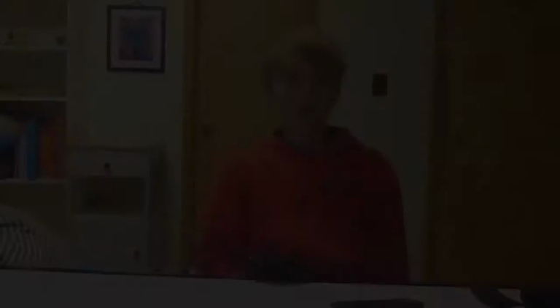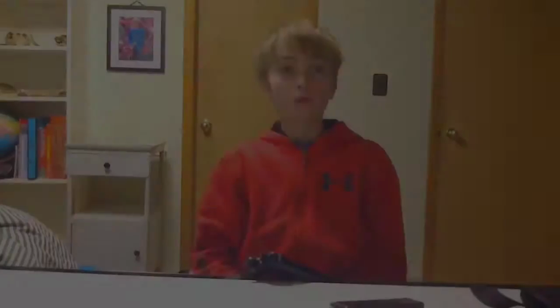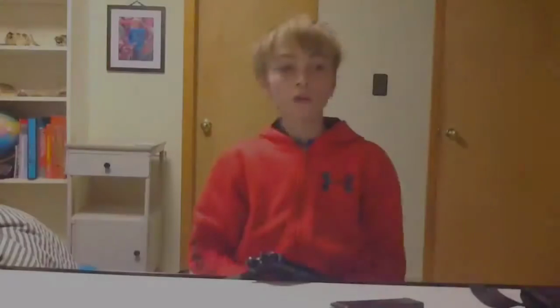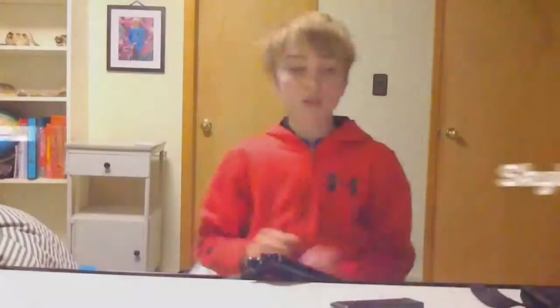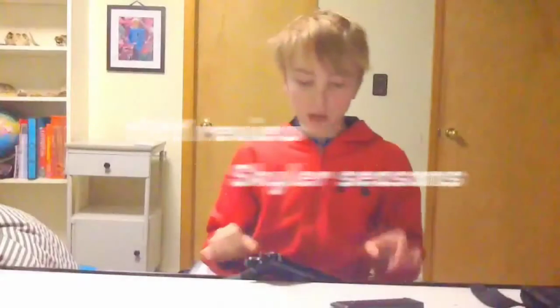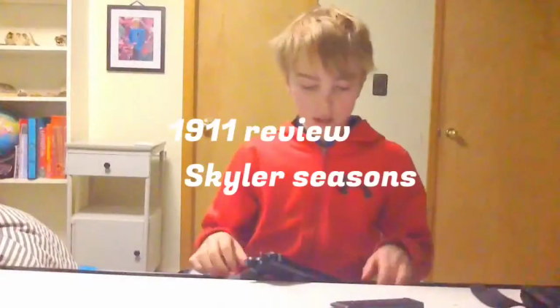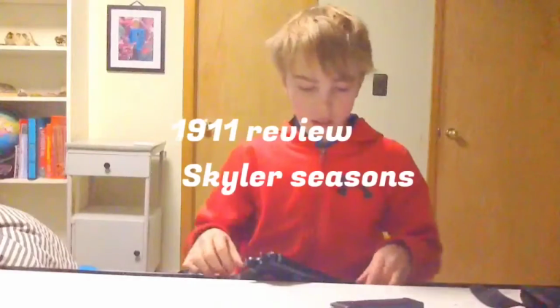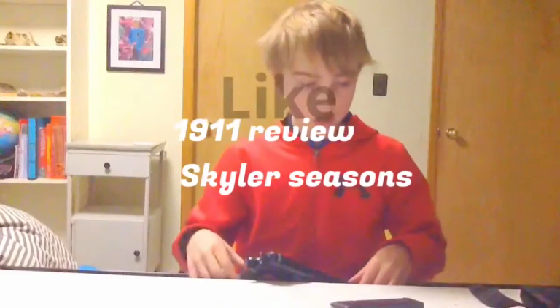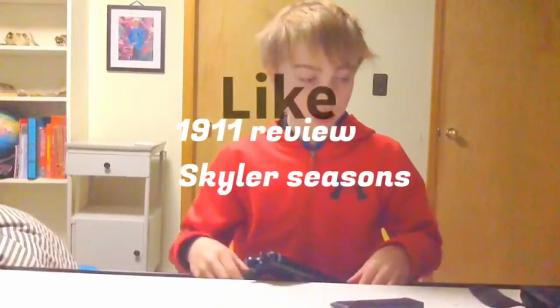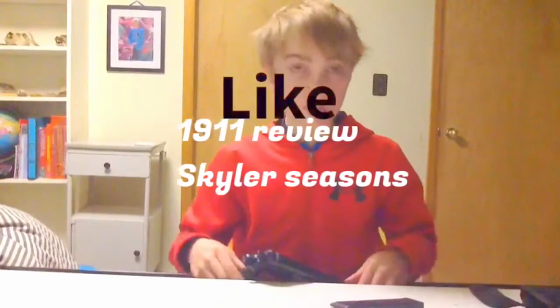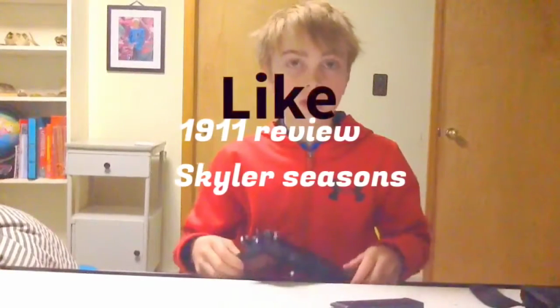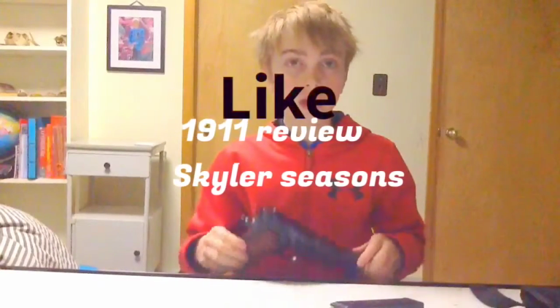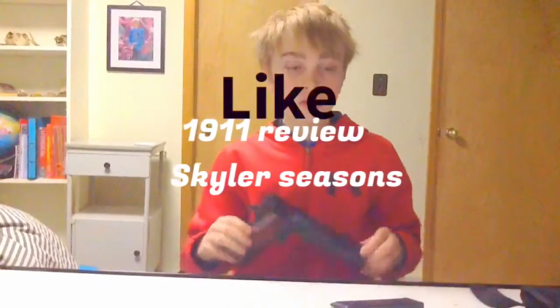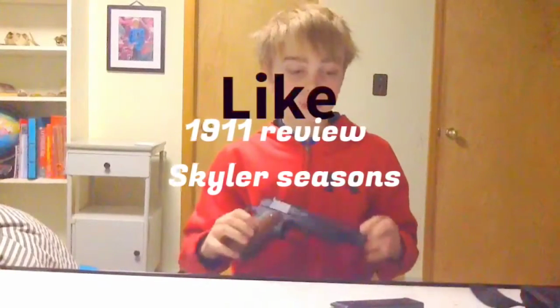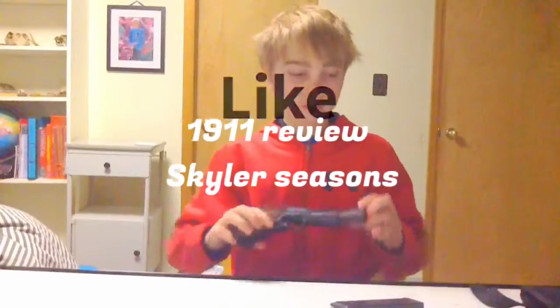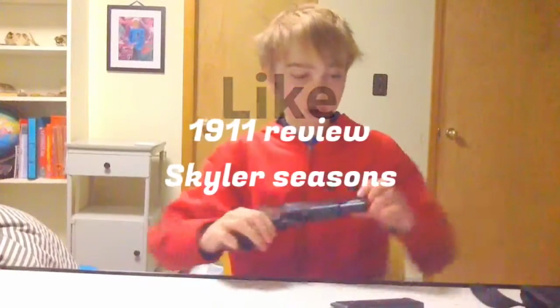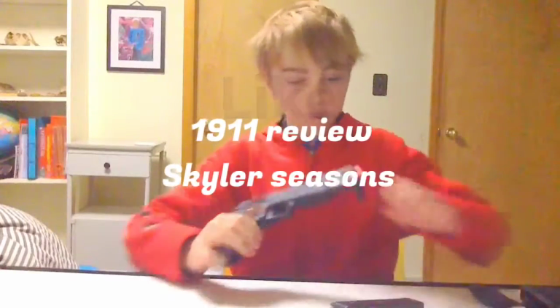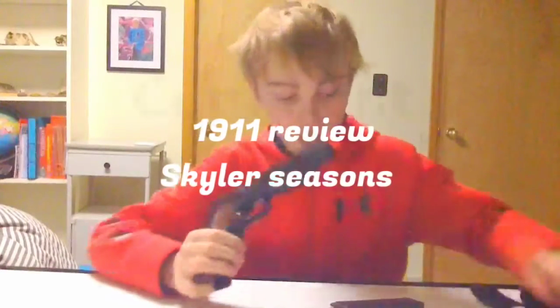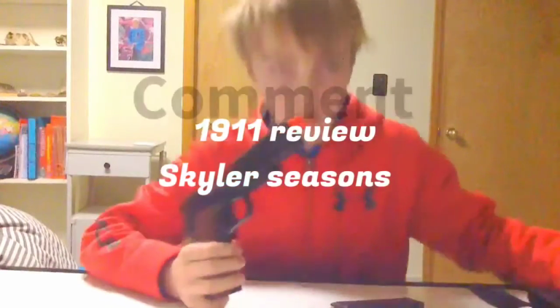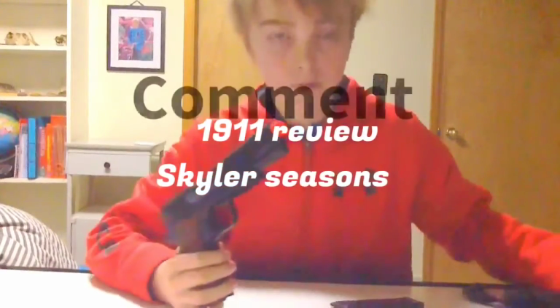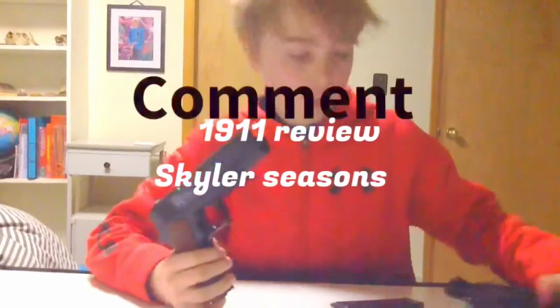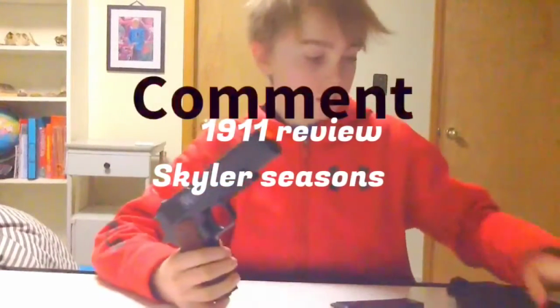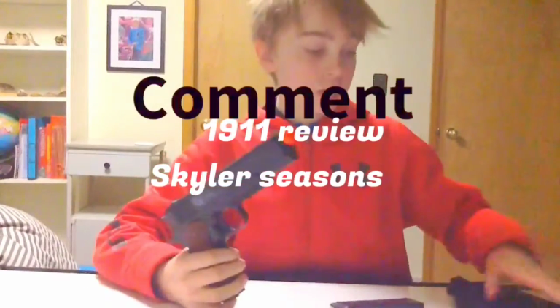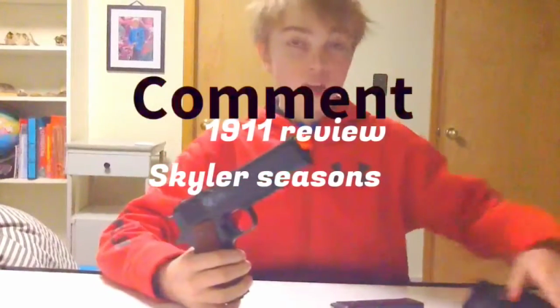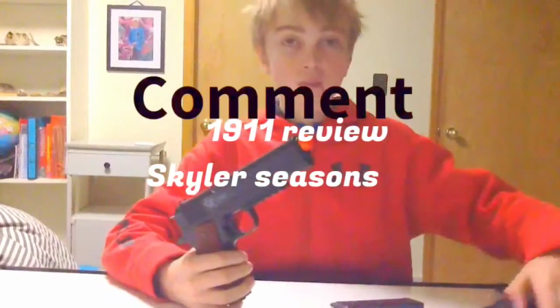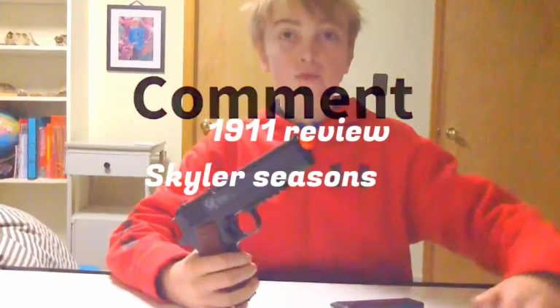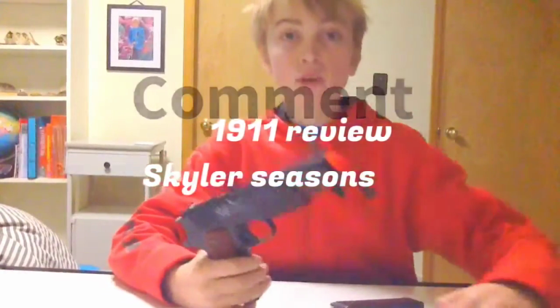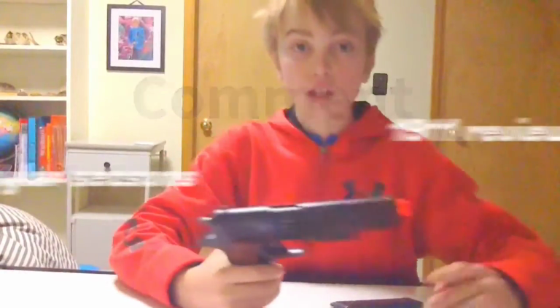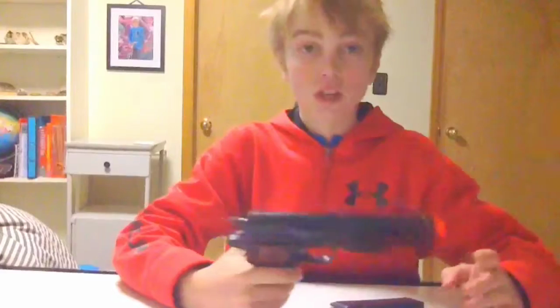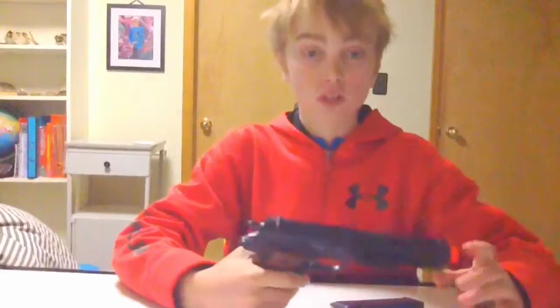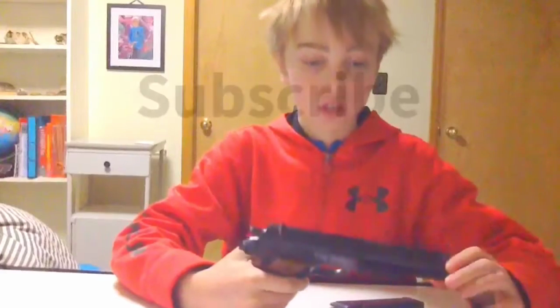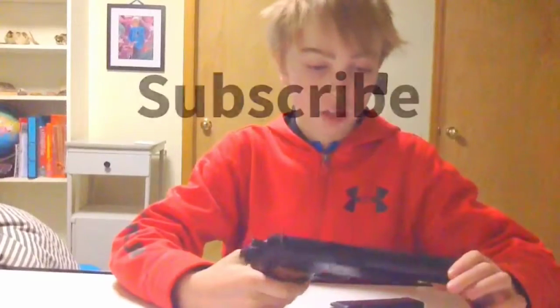What is up guys, Skyler Students here. Today I'm doing a review of my Gameface M4 Airsoft Assault Kit.